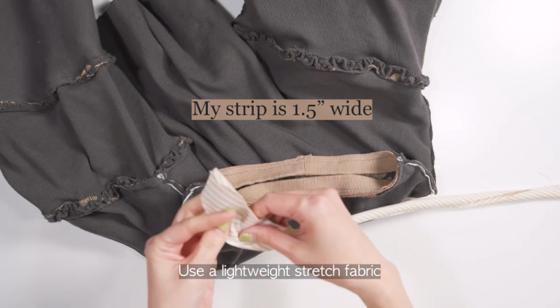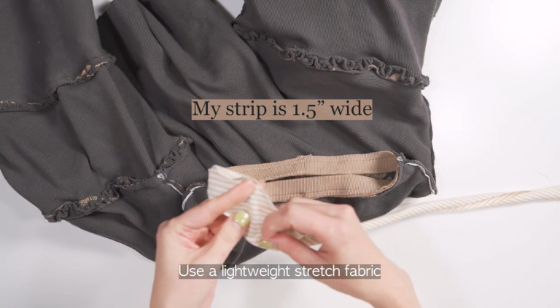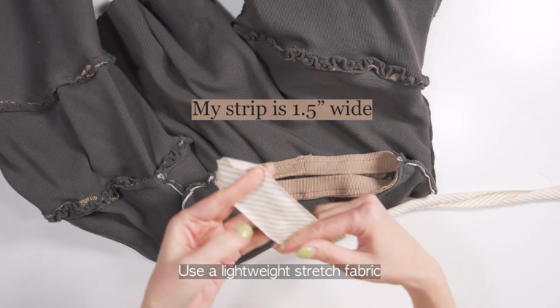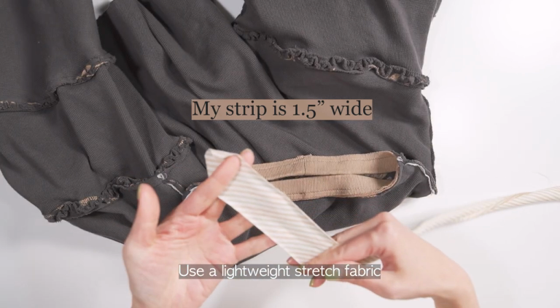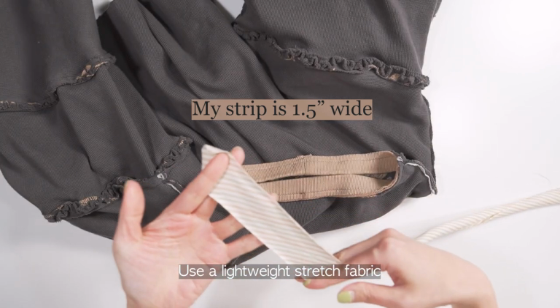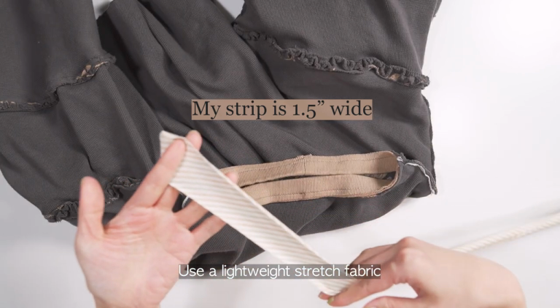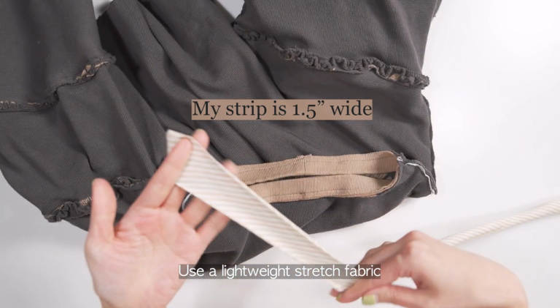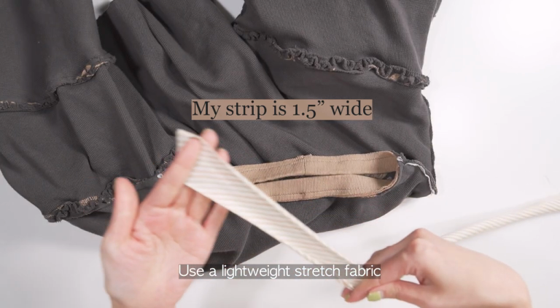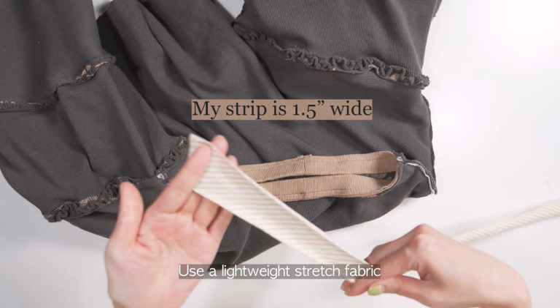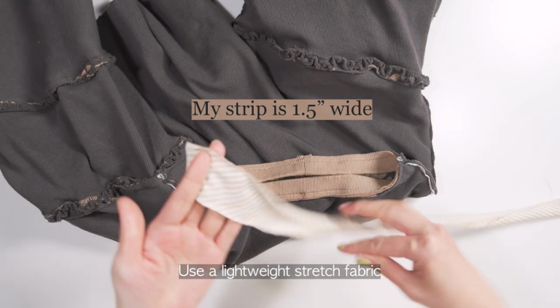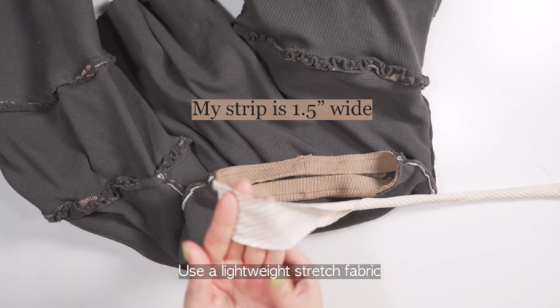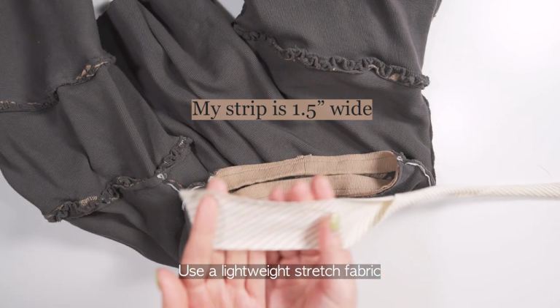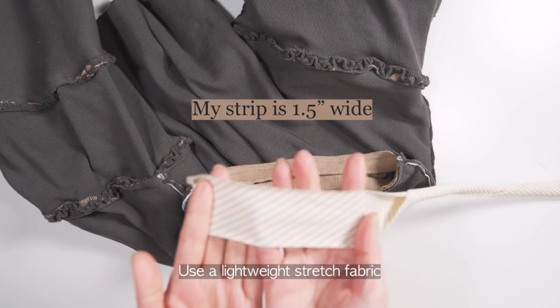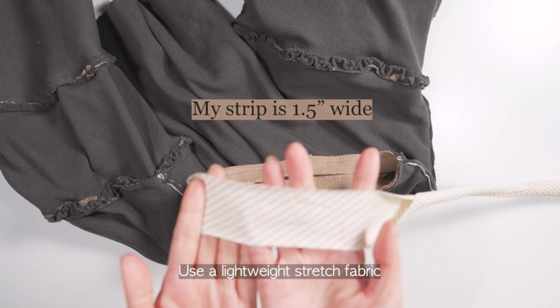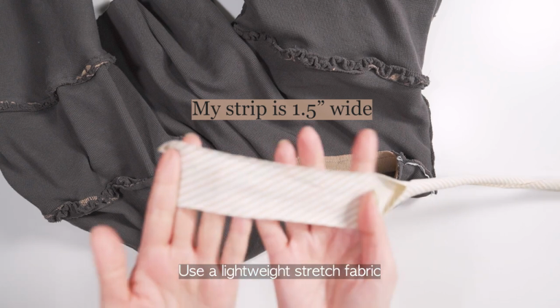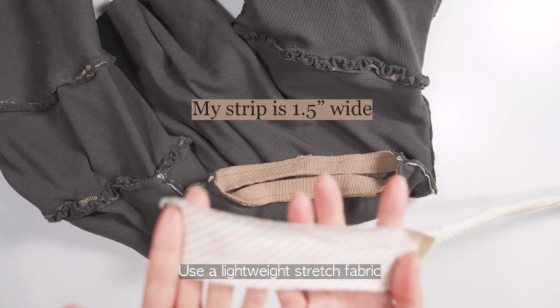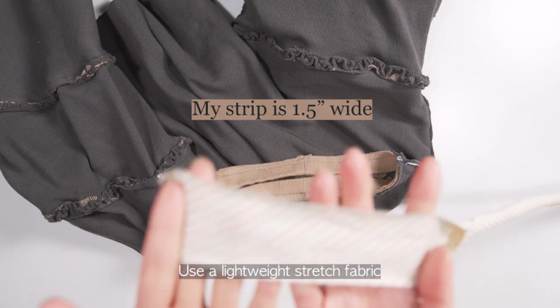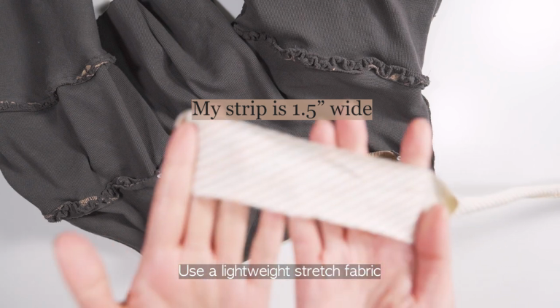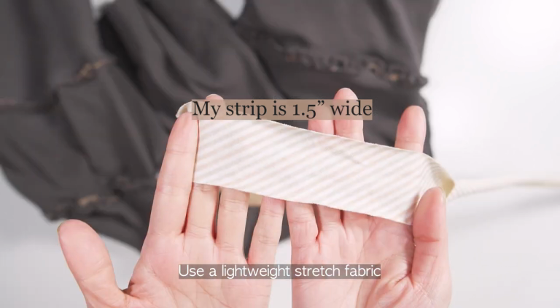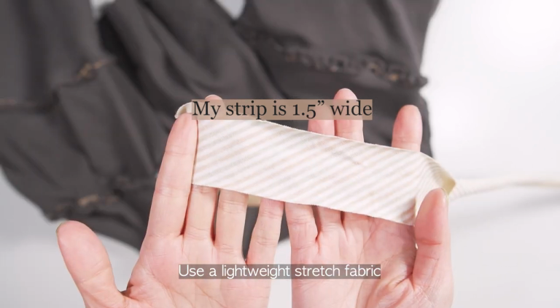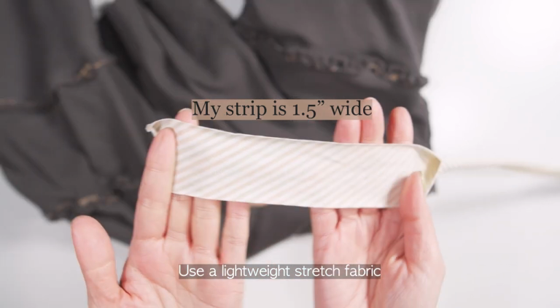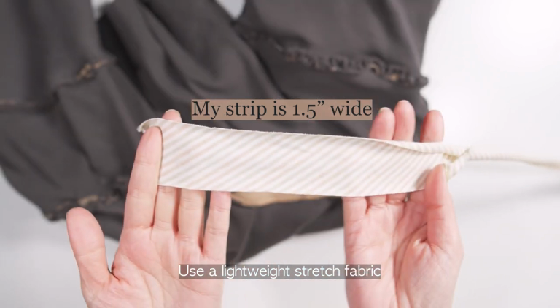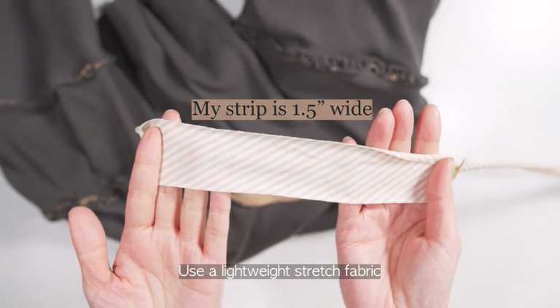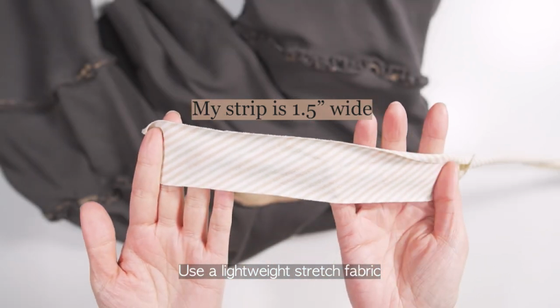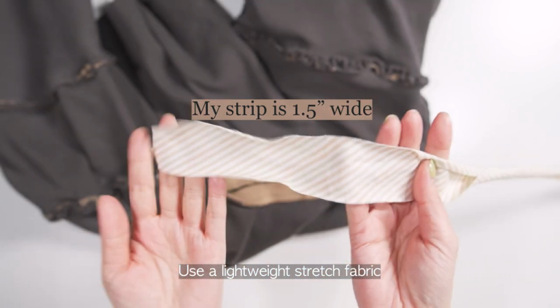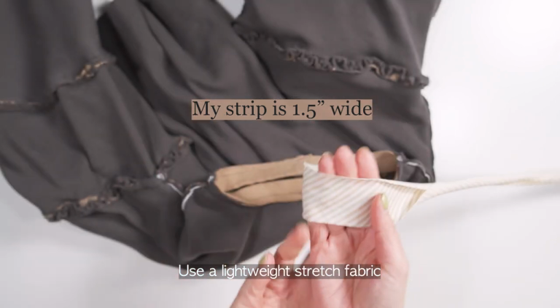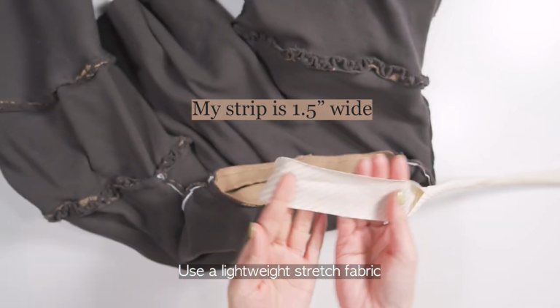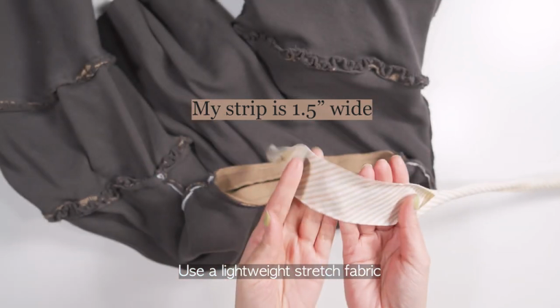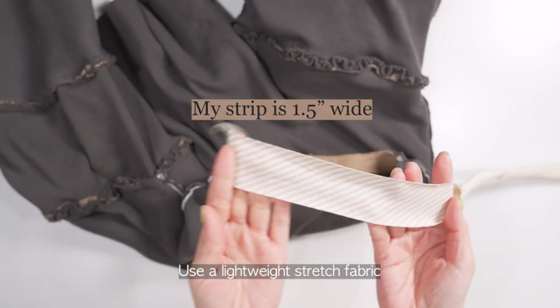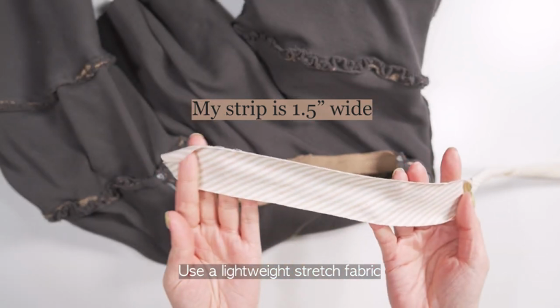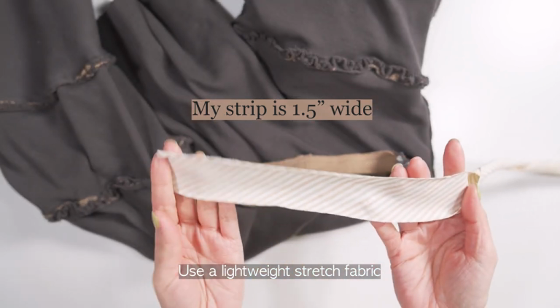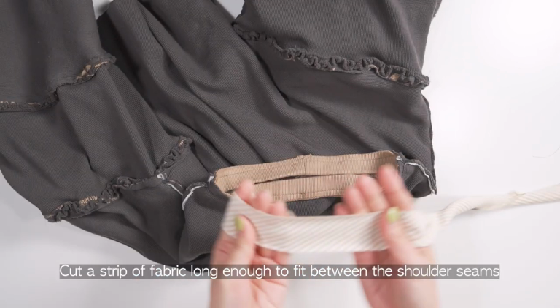Use a lightweight stretch fabric and cut a strip of fabric long enough to fit between the shoulder seams.